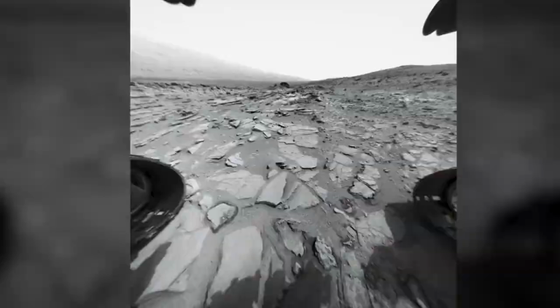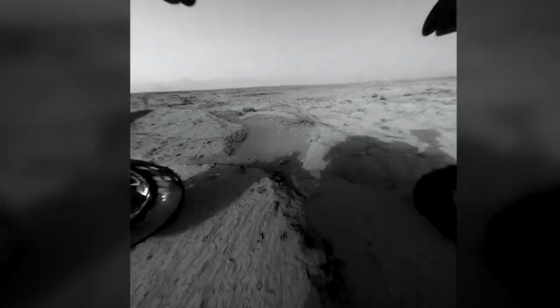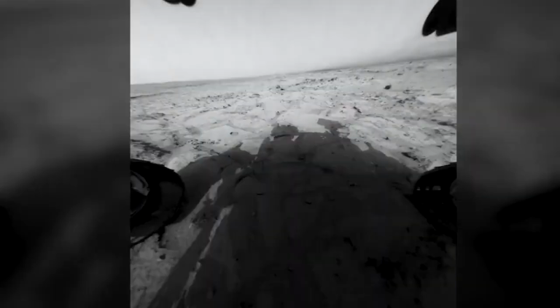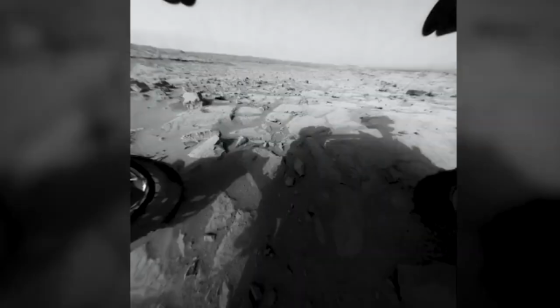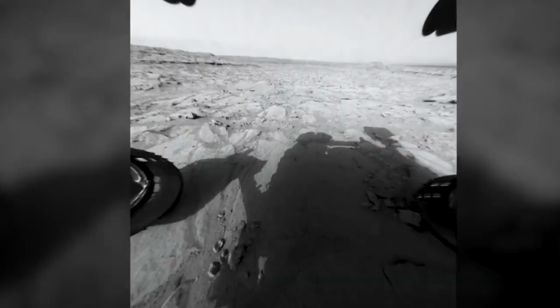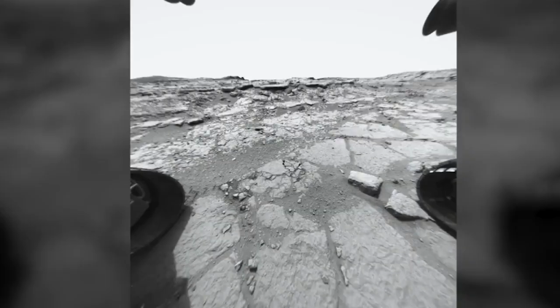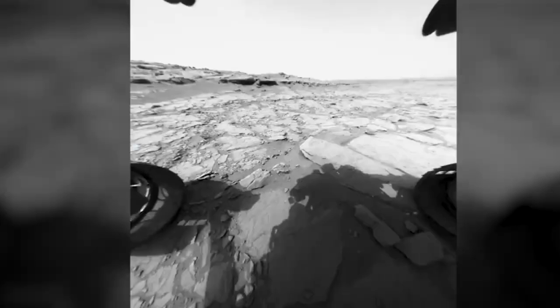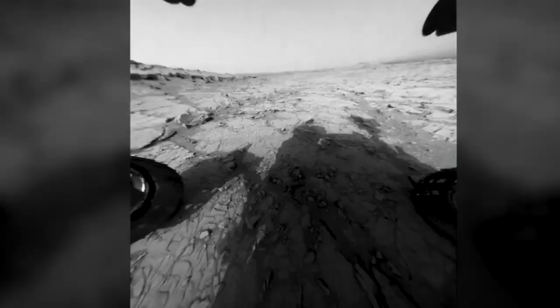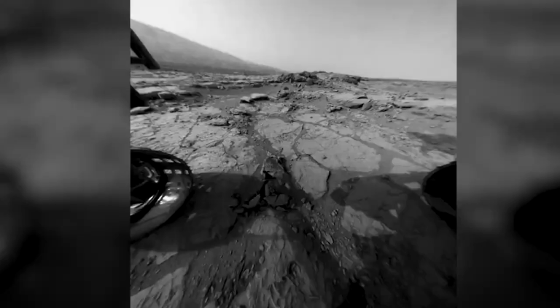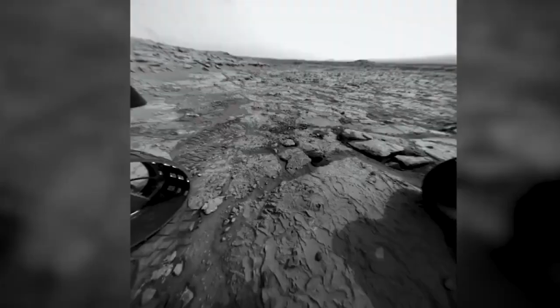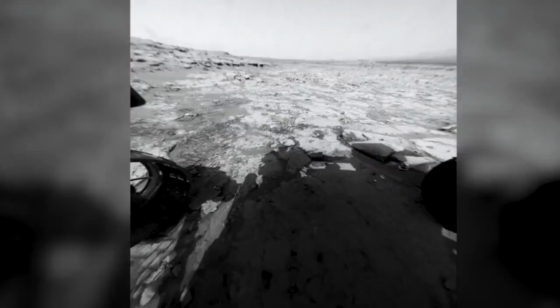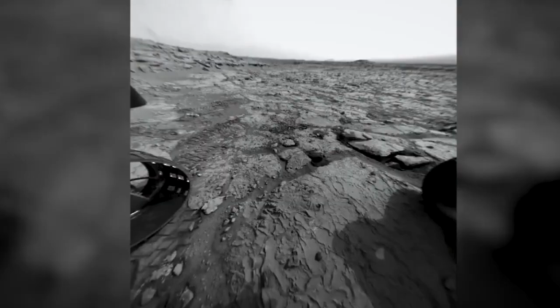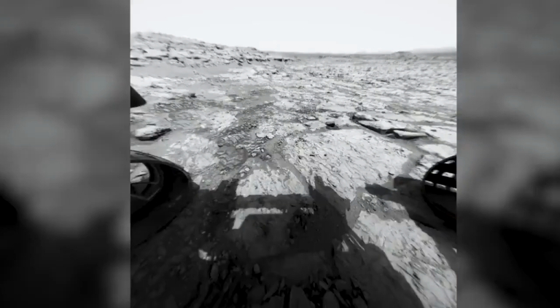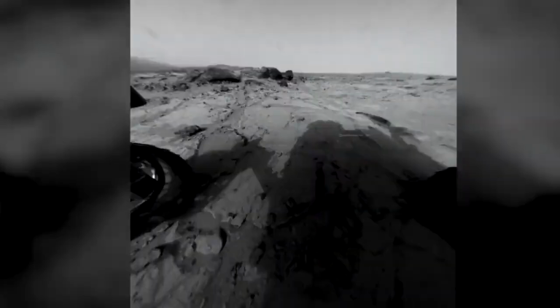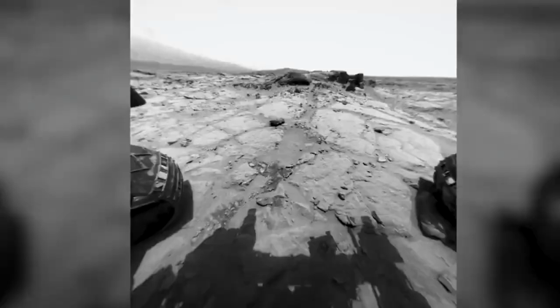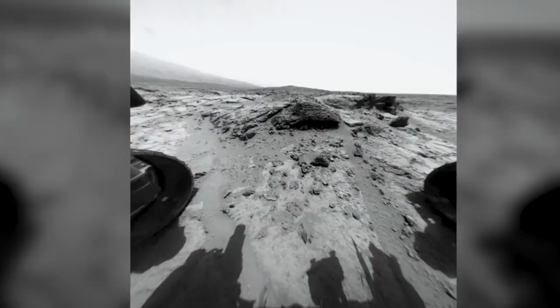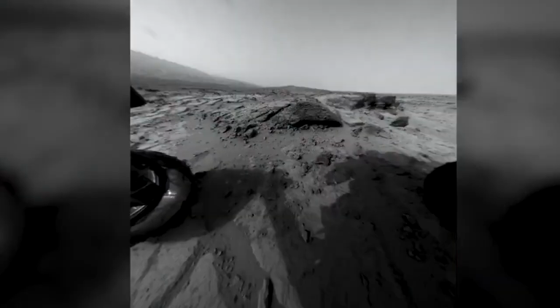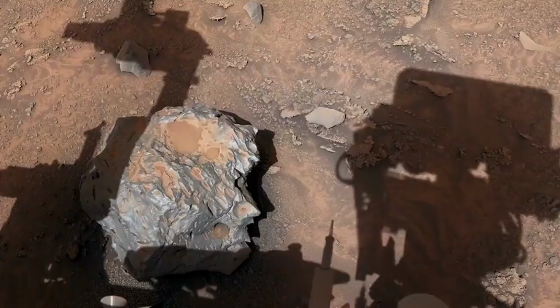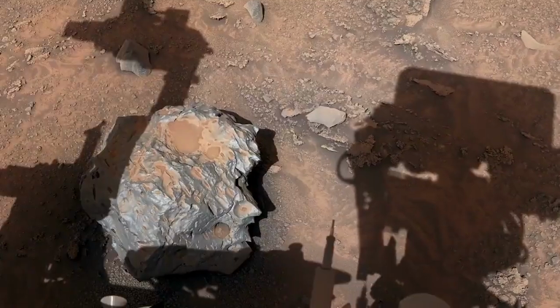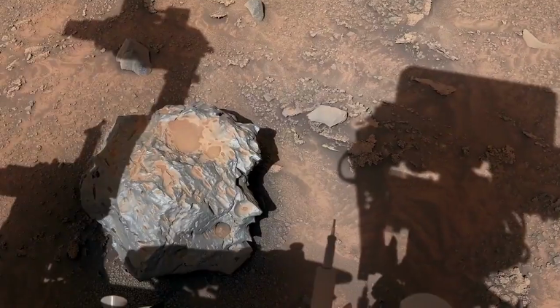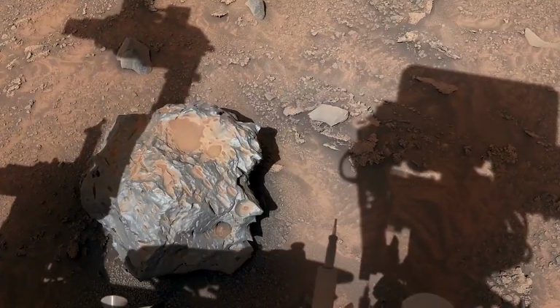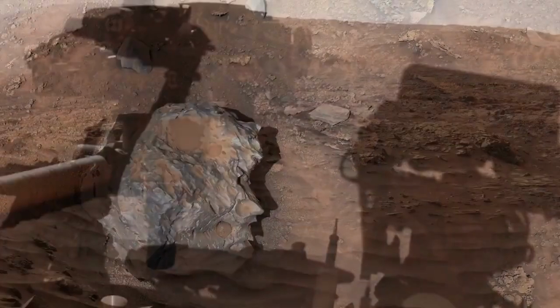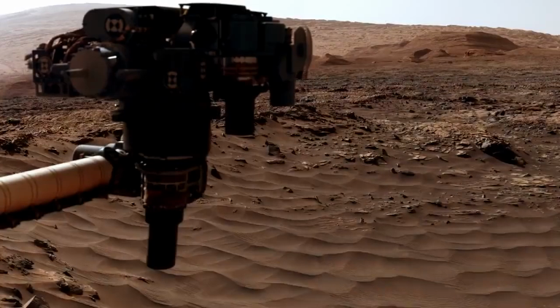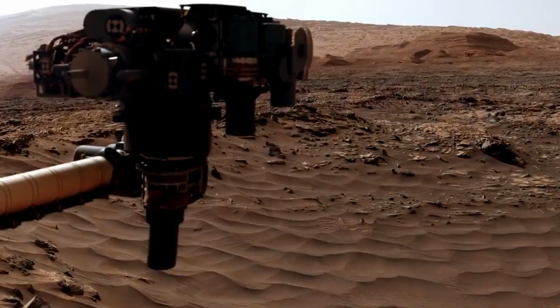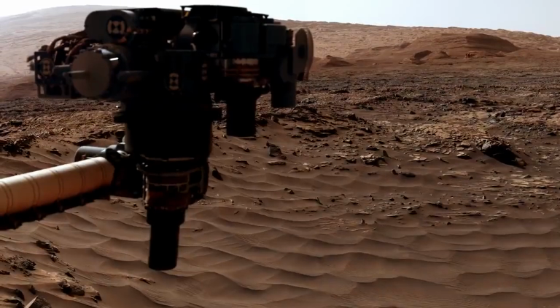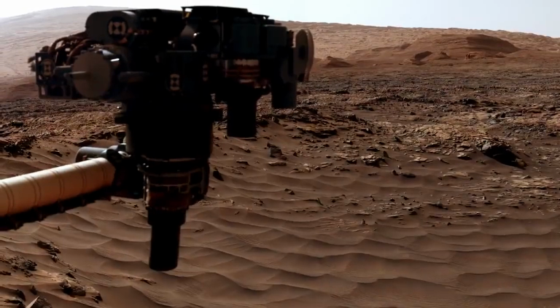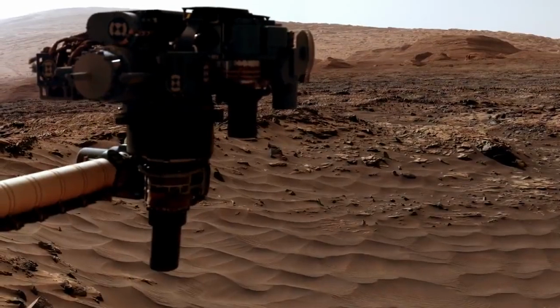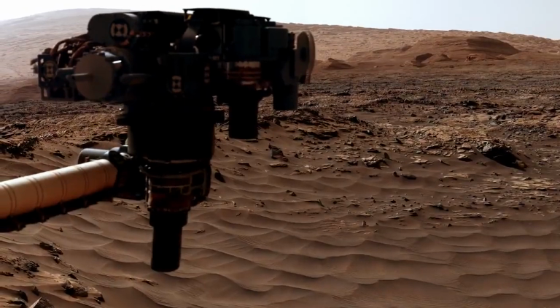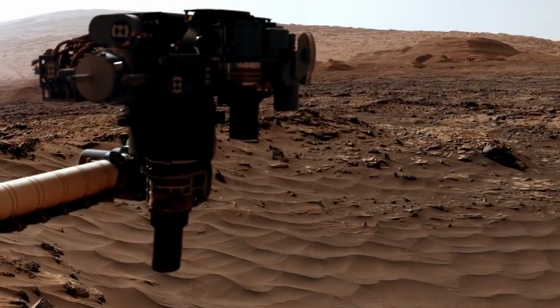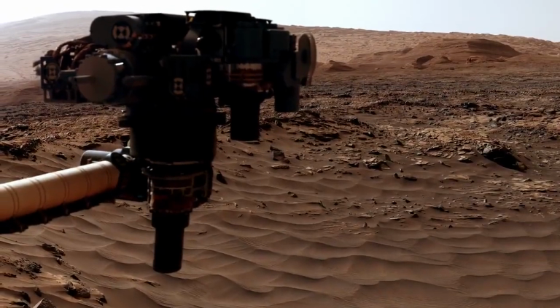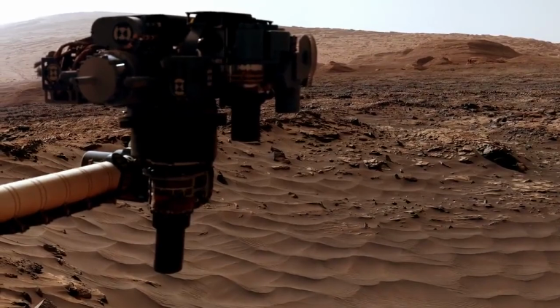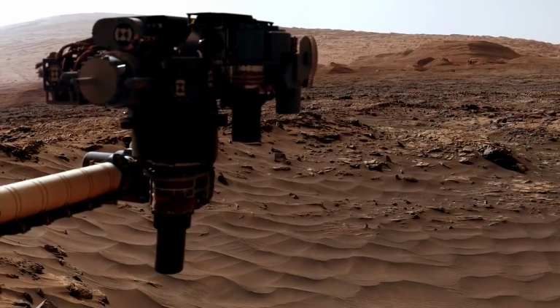There are three things that make driving on Mars hard: steep slopes, rocks, and sand. And this ridge had all three.